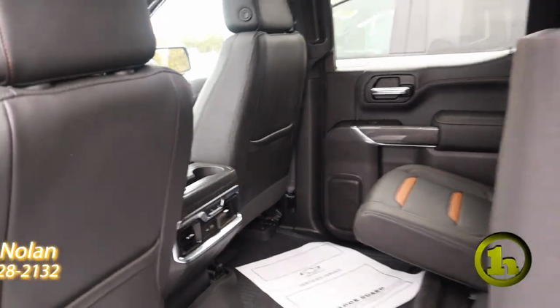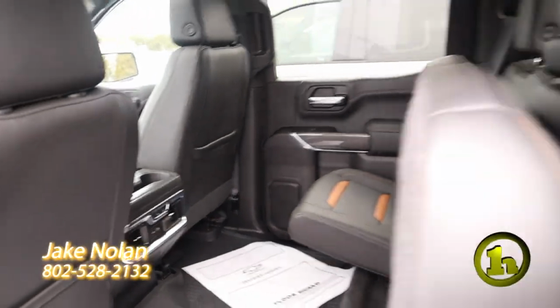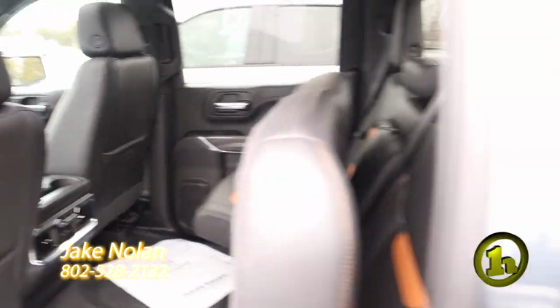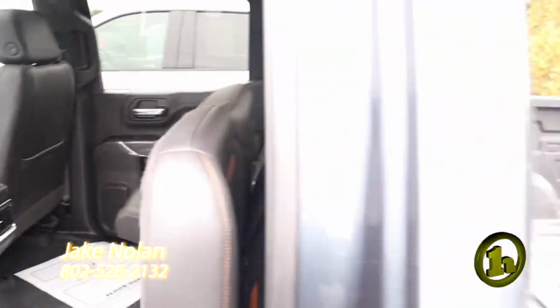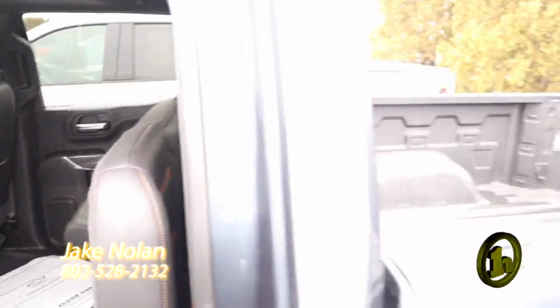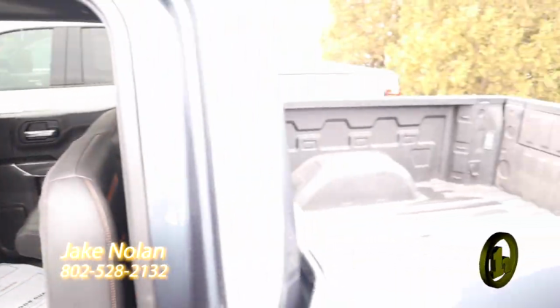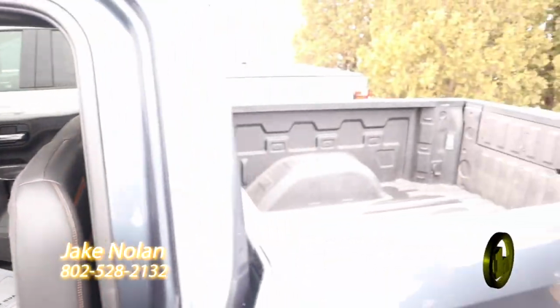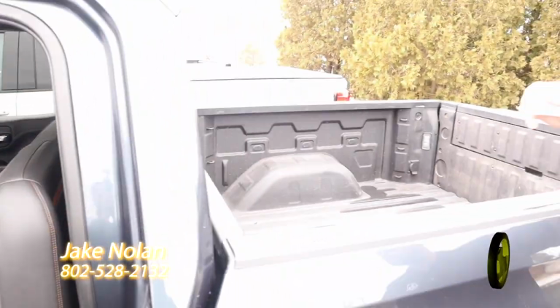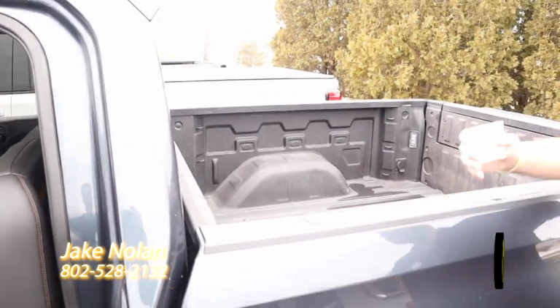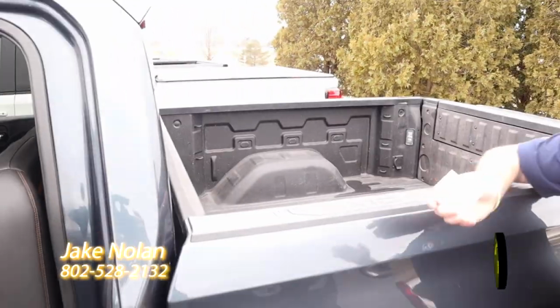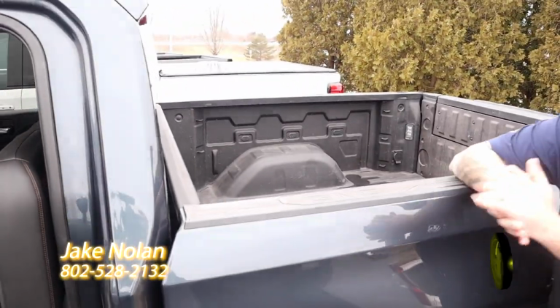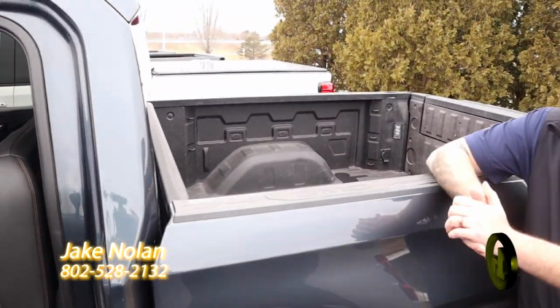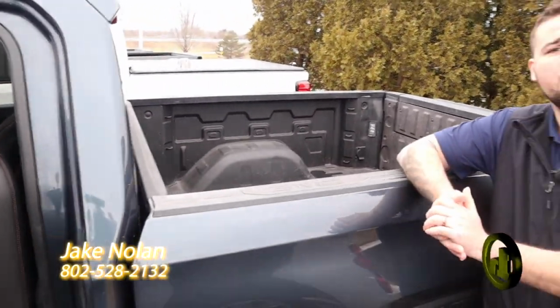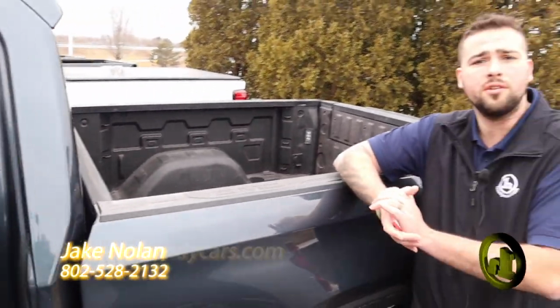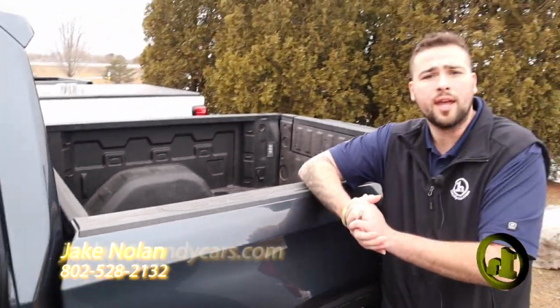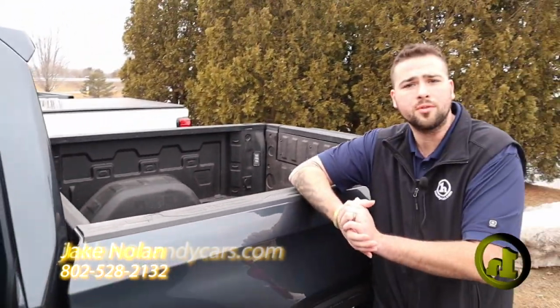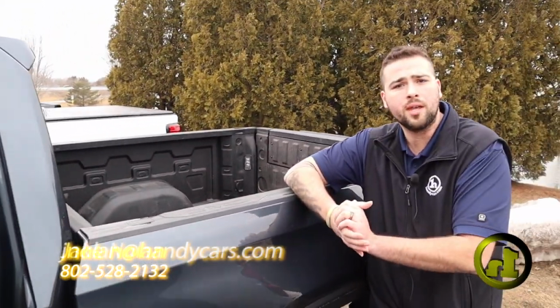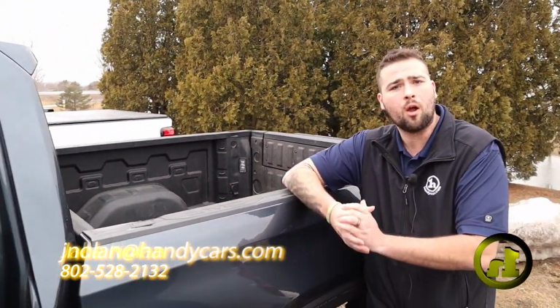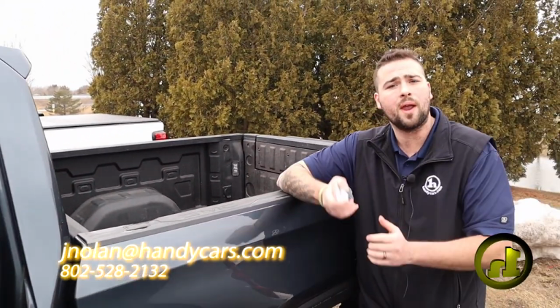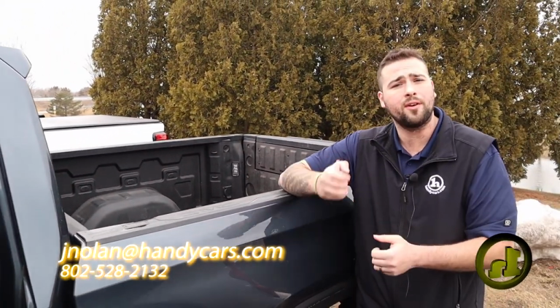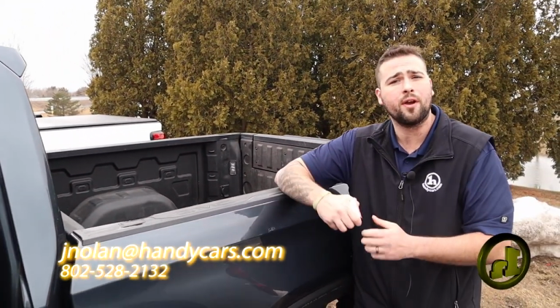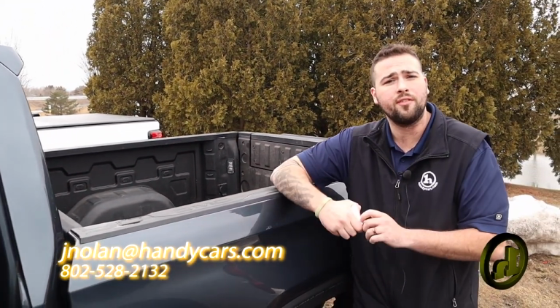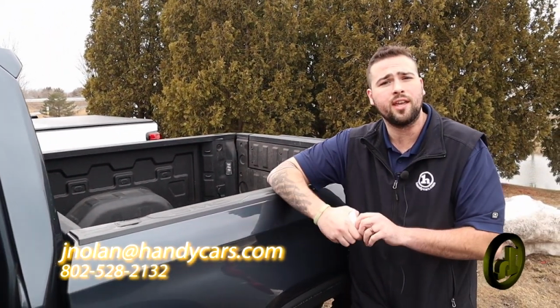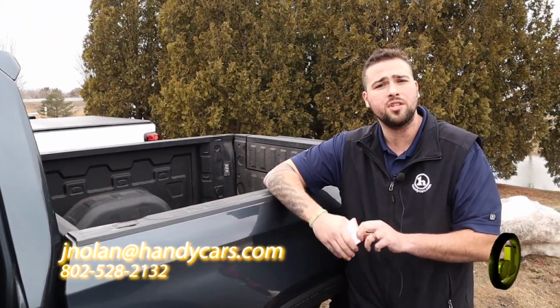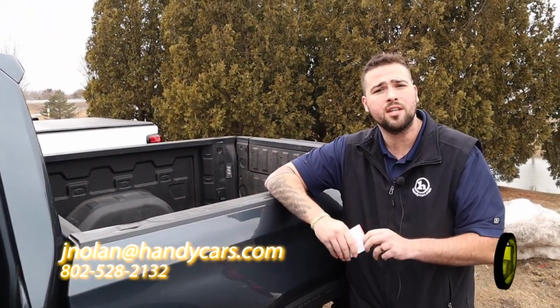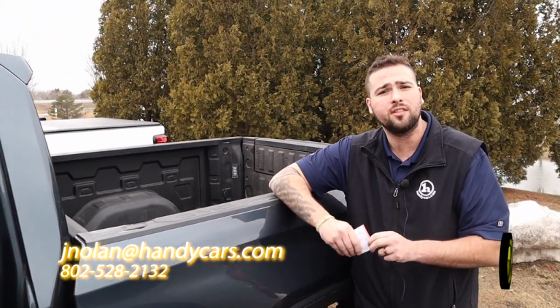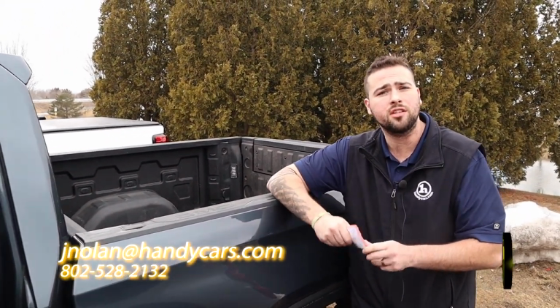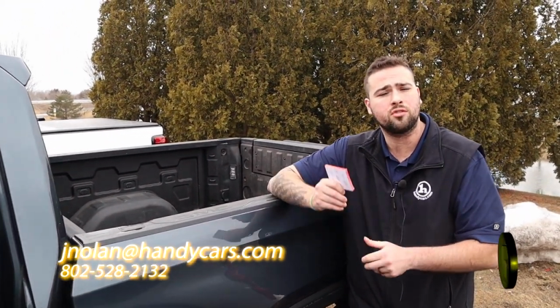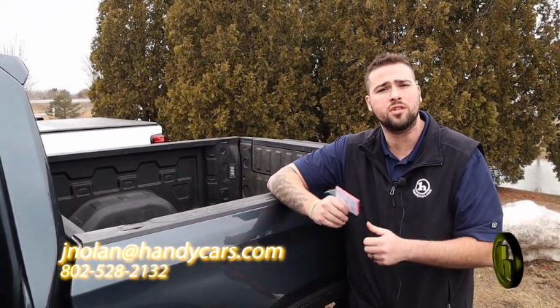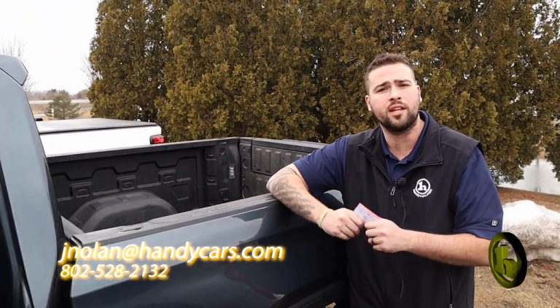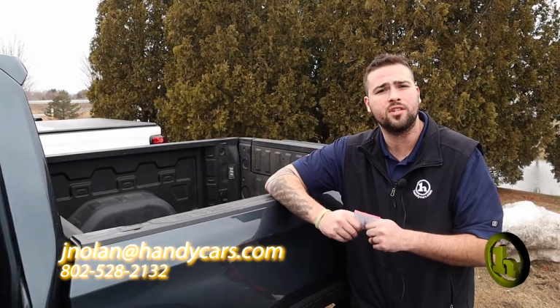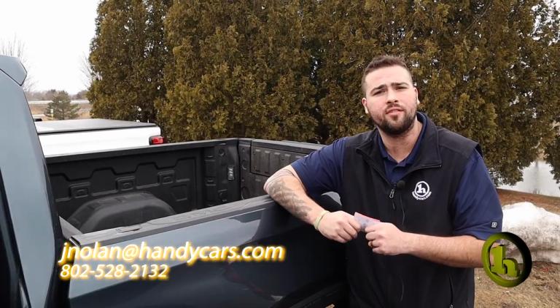It's an awesome truck. I can't wait to show it to you next week. I hope you're having a great vacation, and thanks for choosing Handy Chevy.